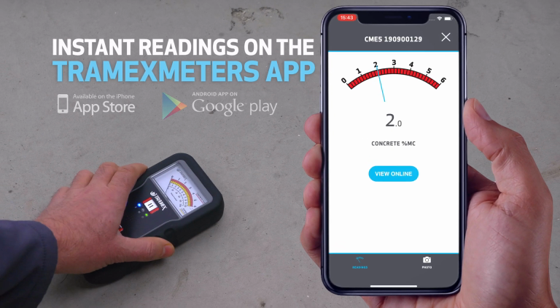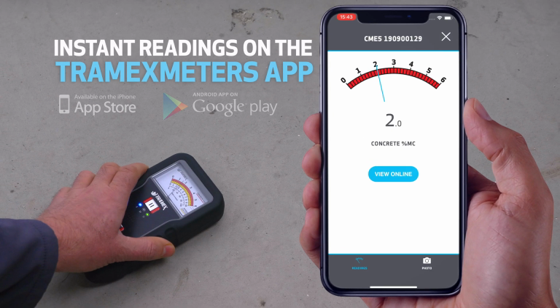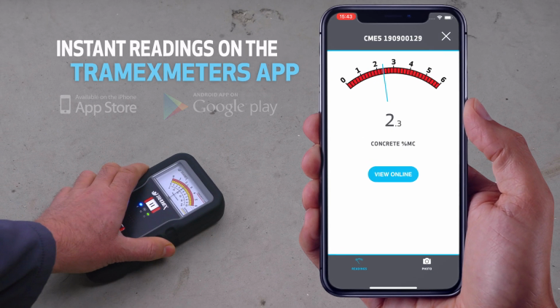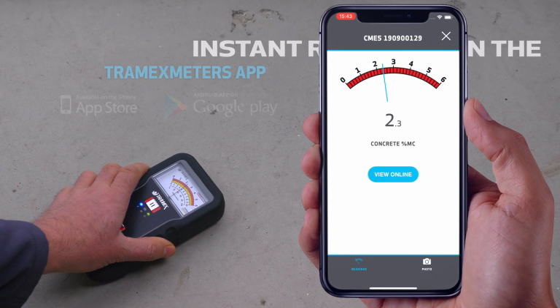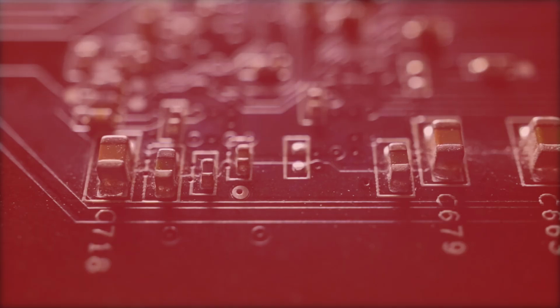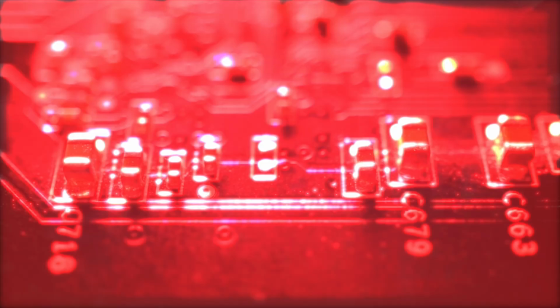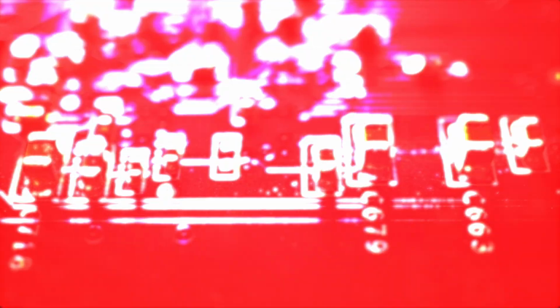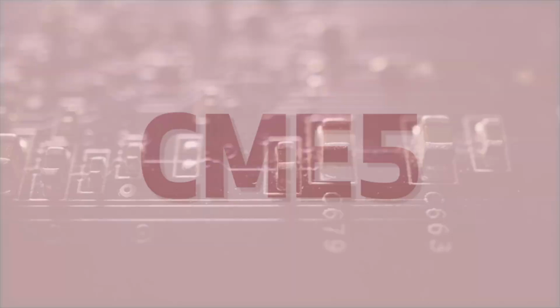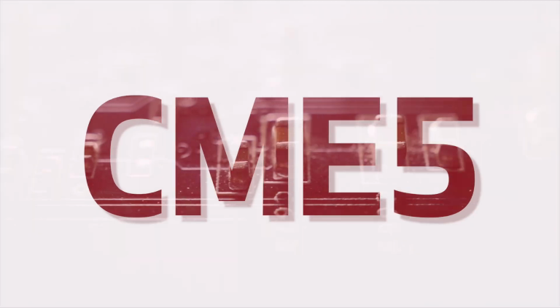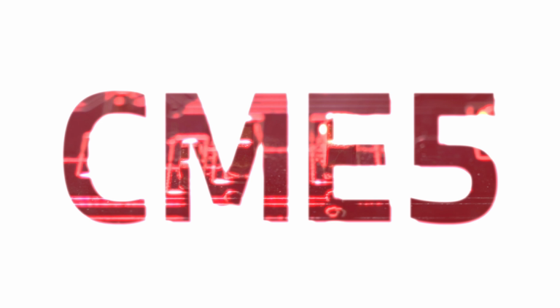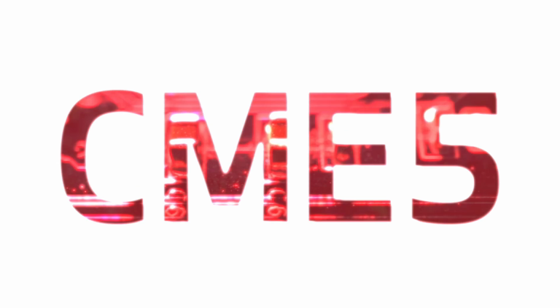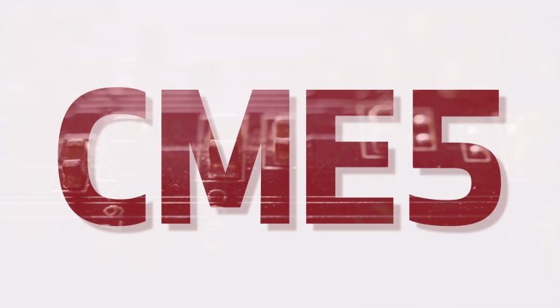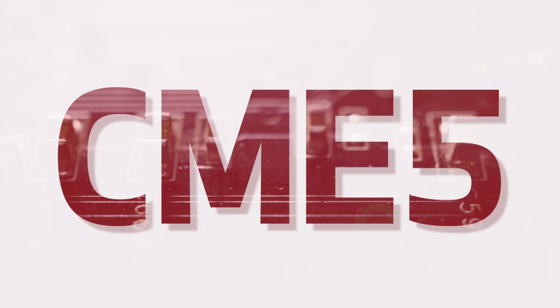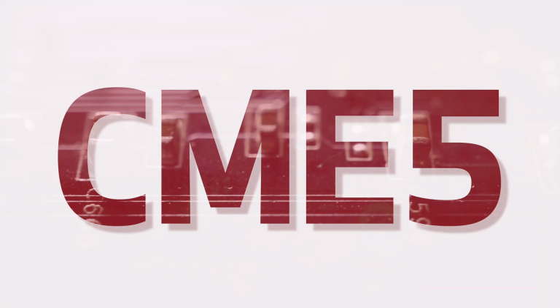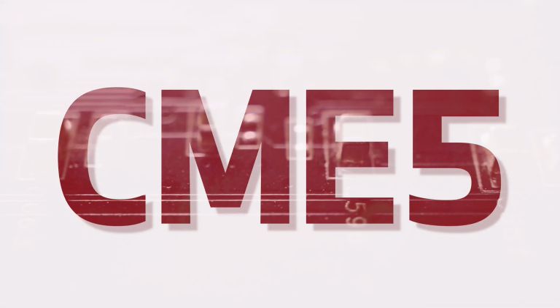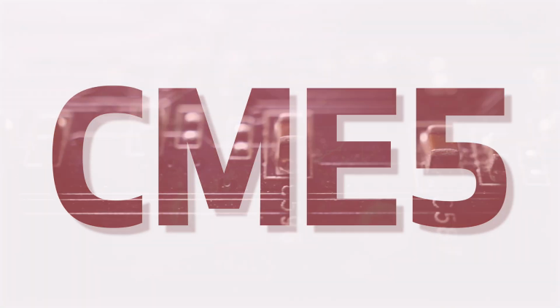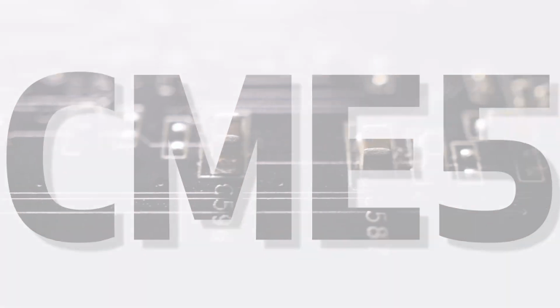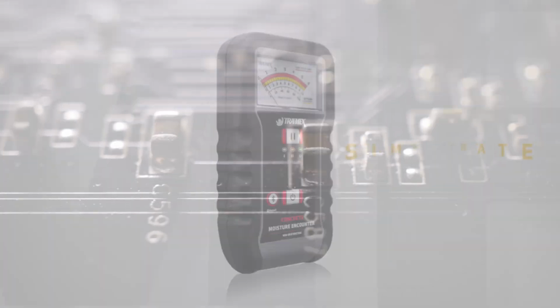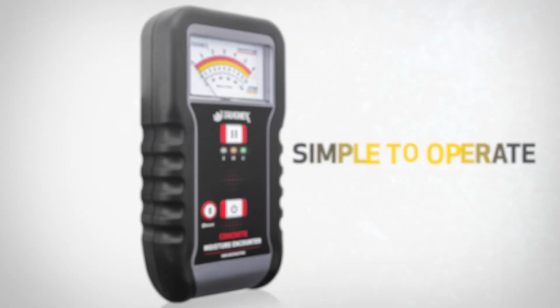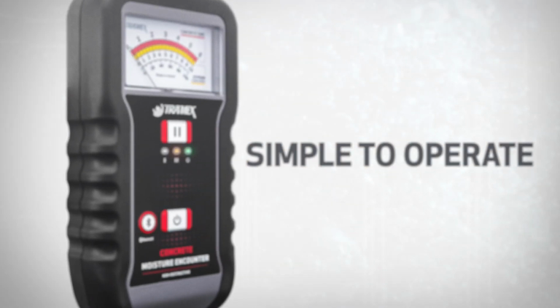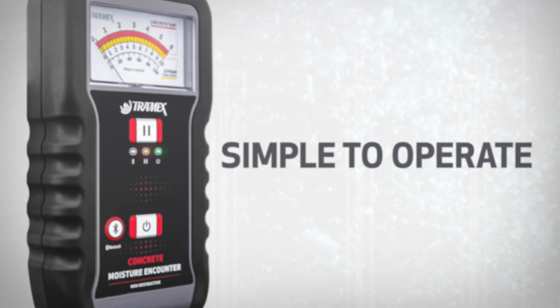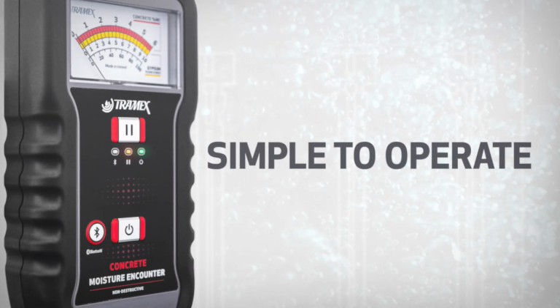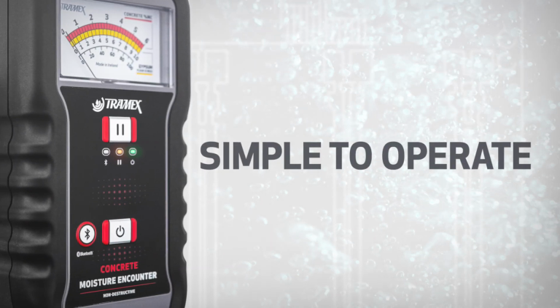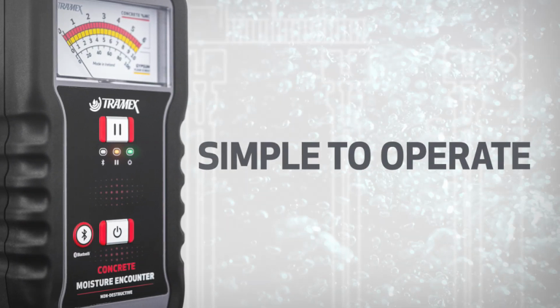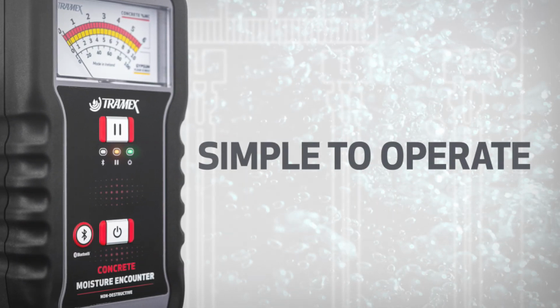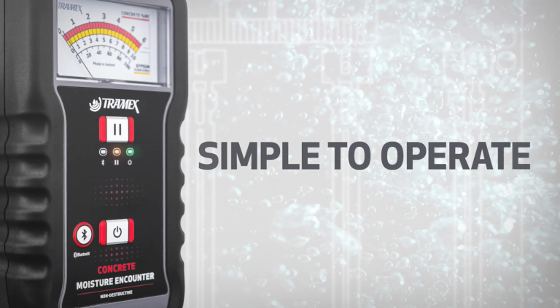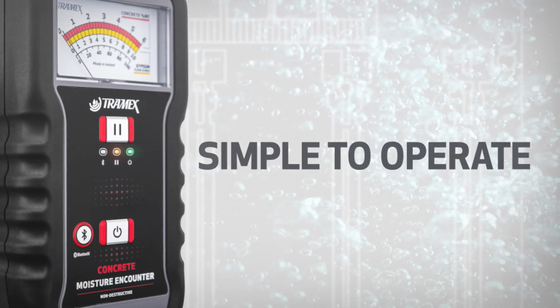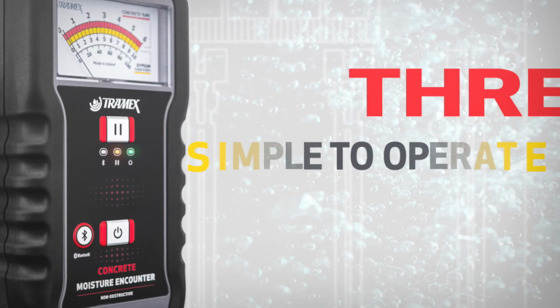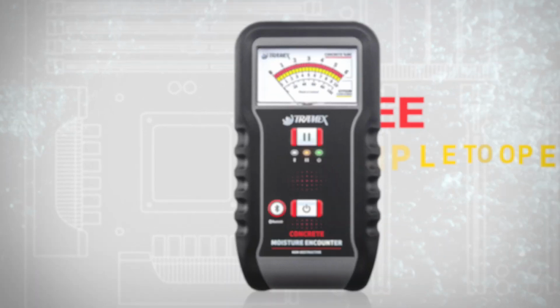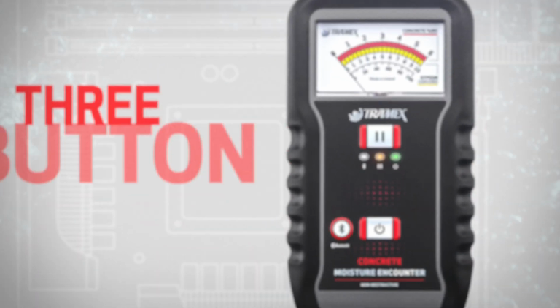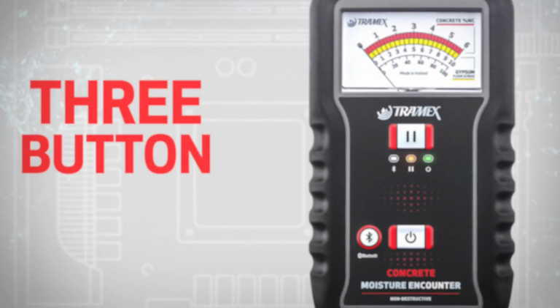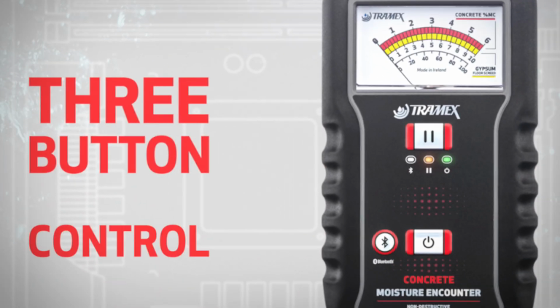Even though the CME 5 is packed with technology, it is extremely simple to operate with just a 3-button control.